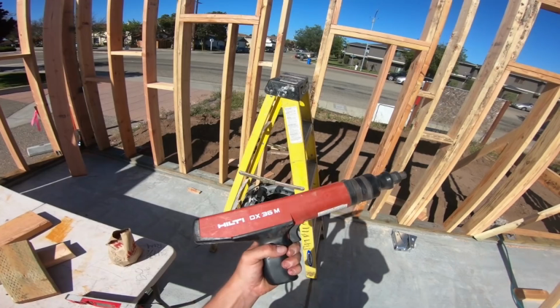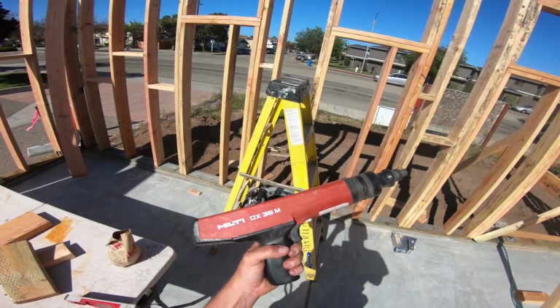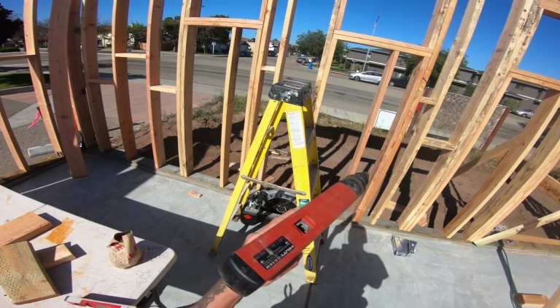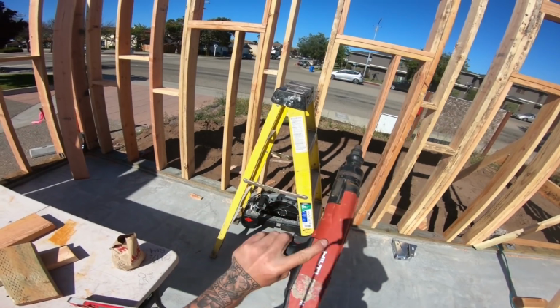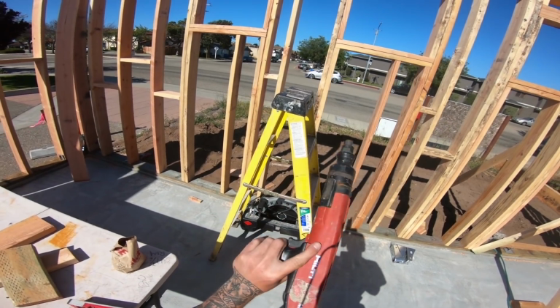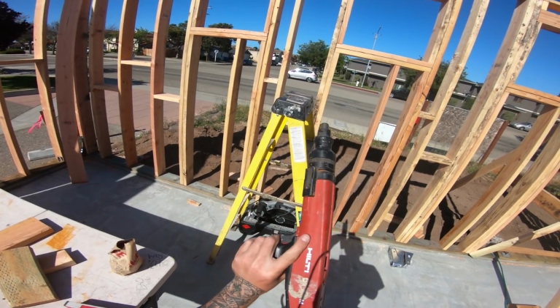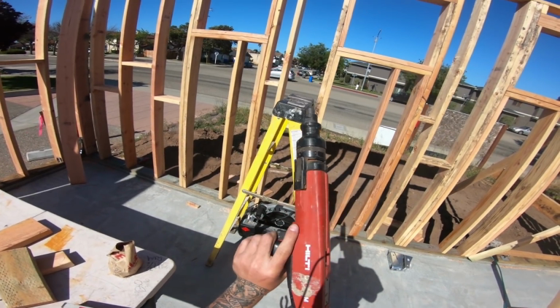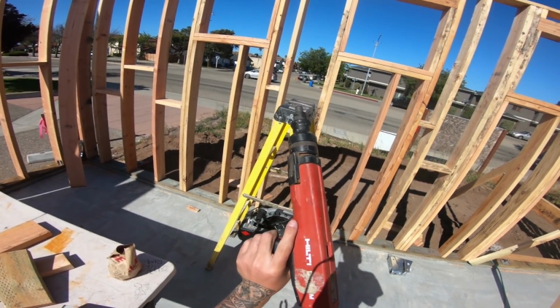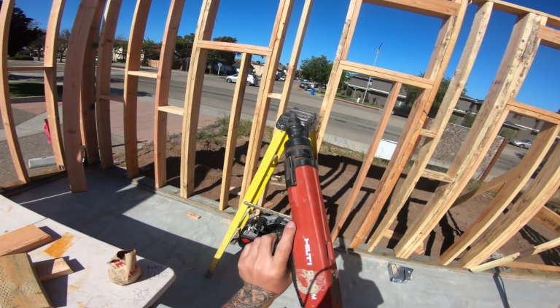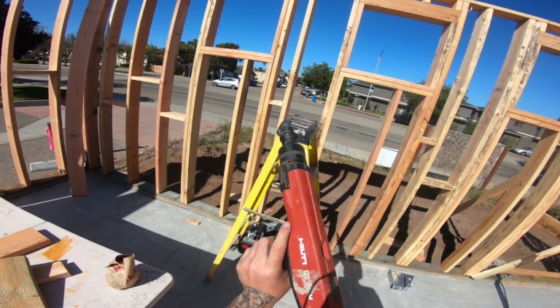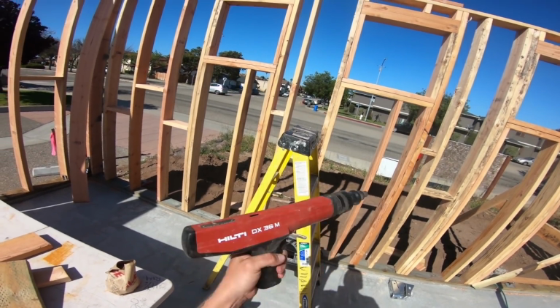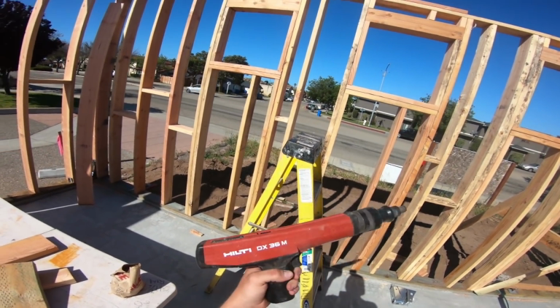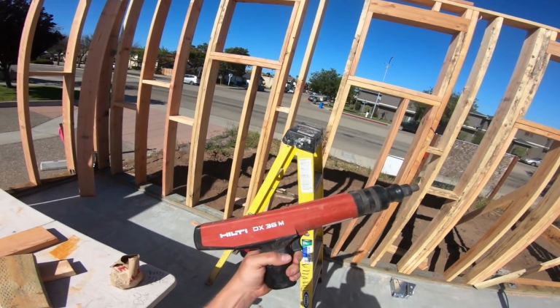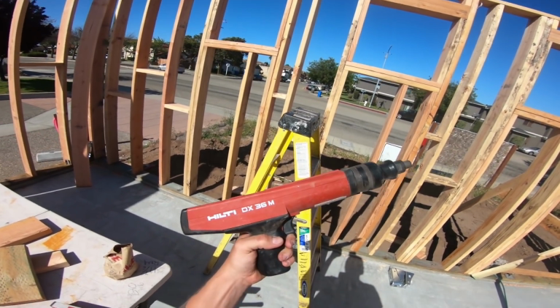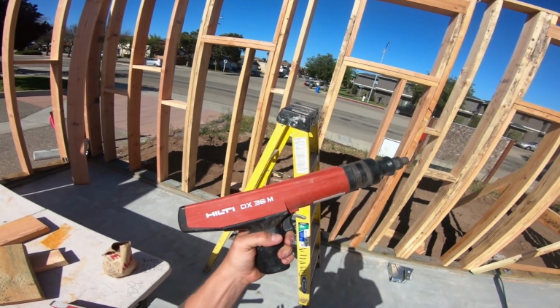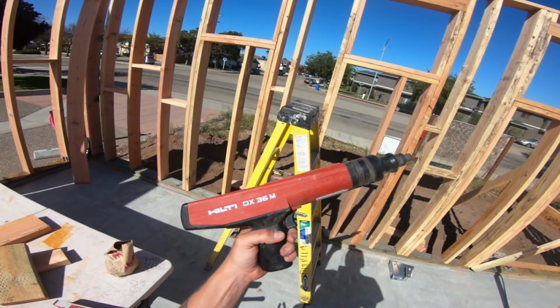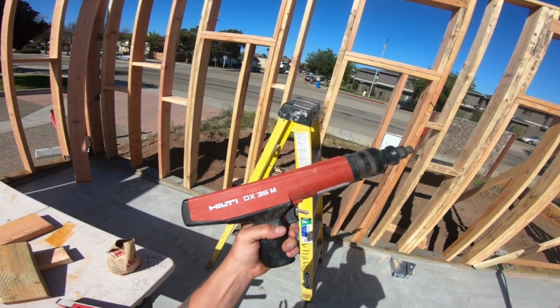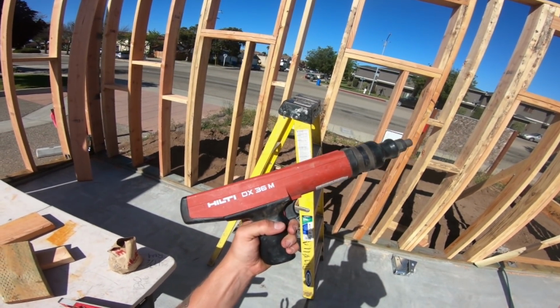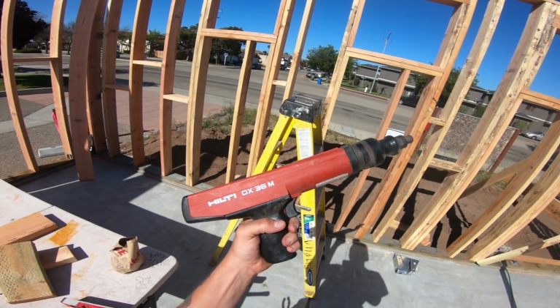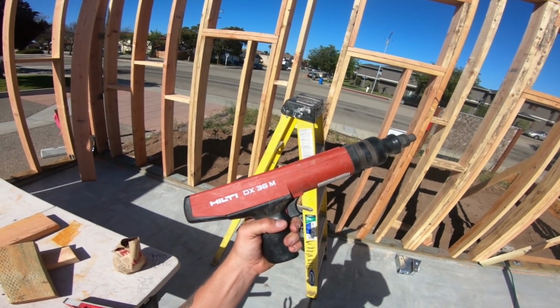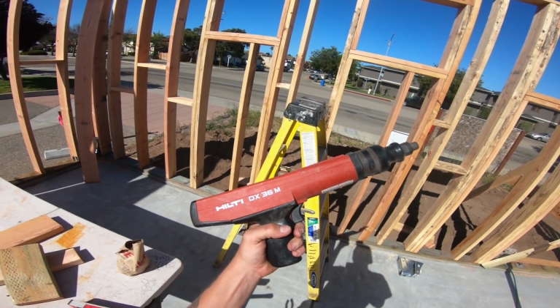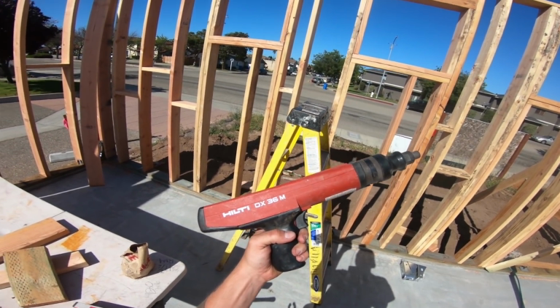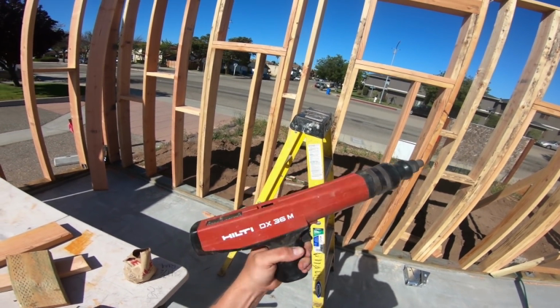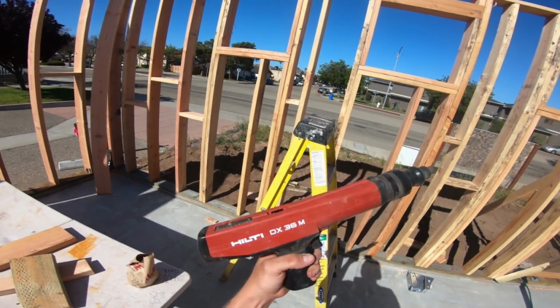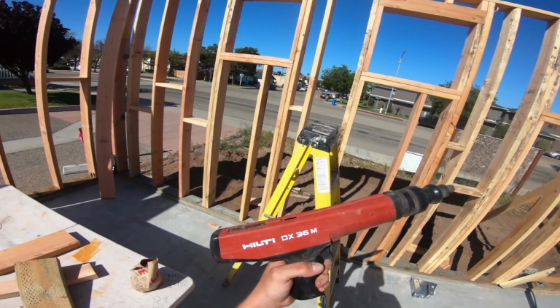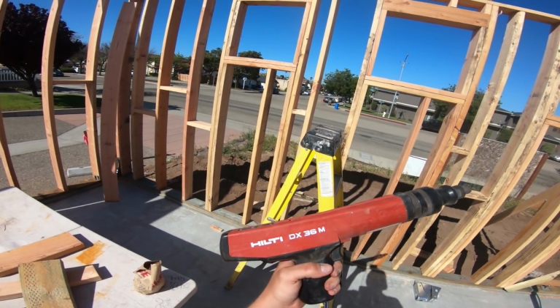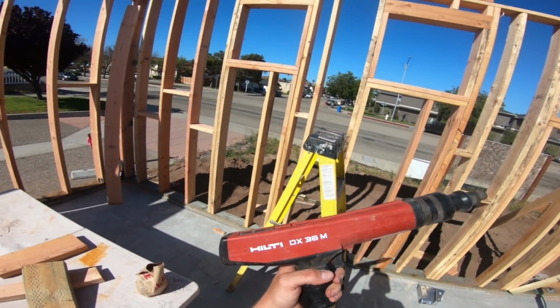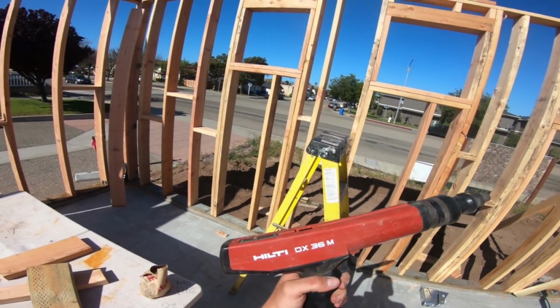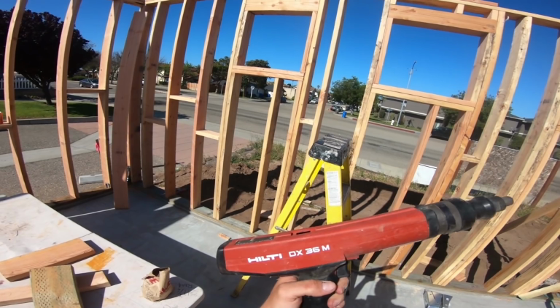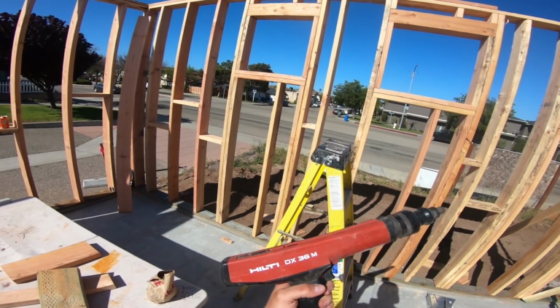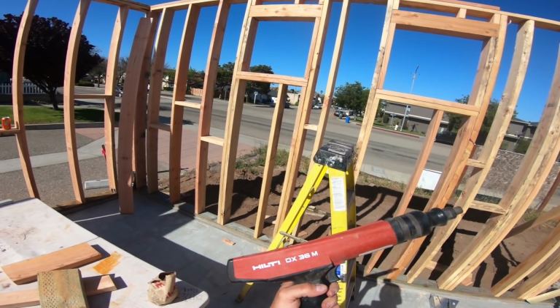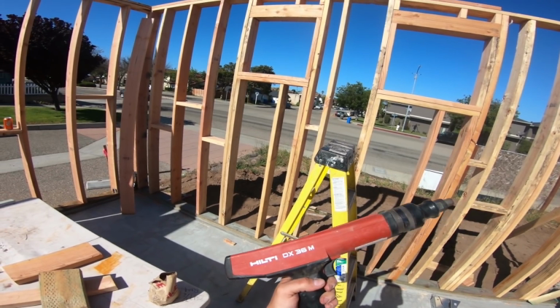We get to use the $20 Hilti gun. I got this at a yard sale. If you guys don't yard sale, you need to.